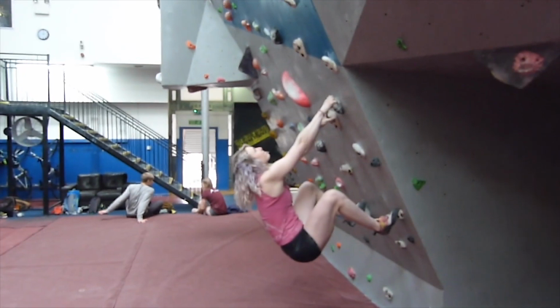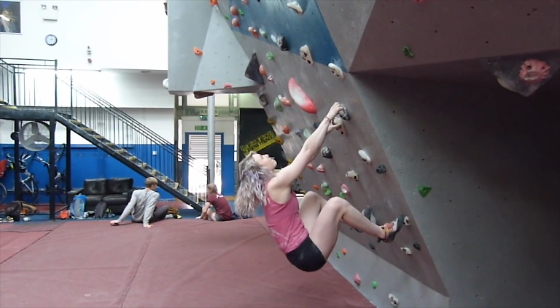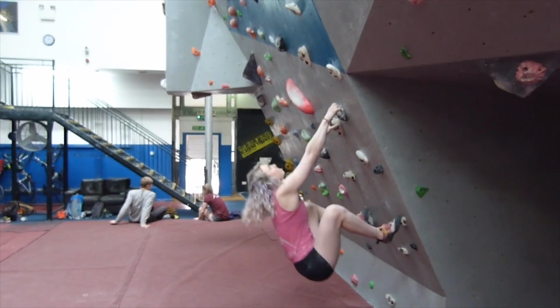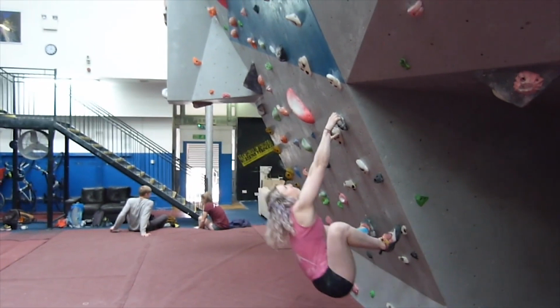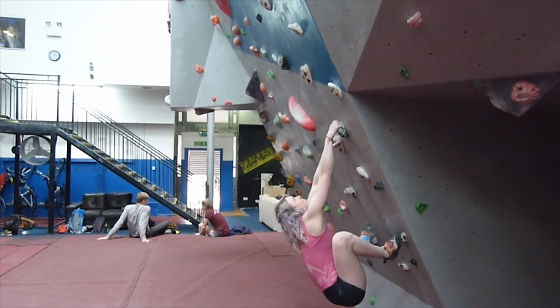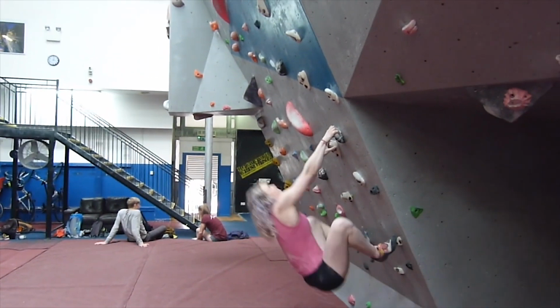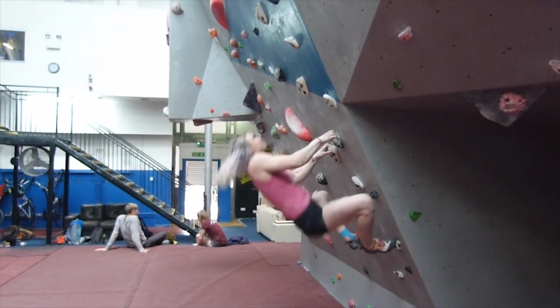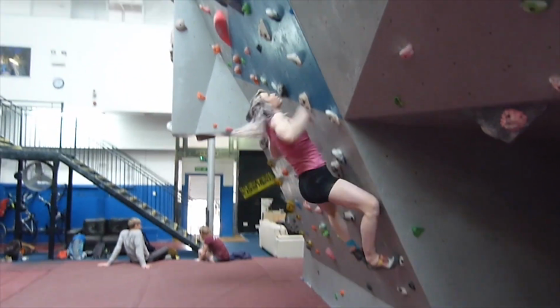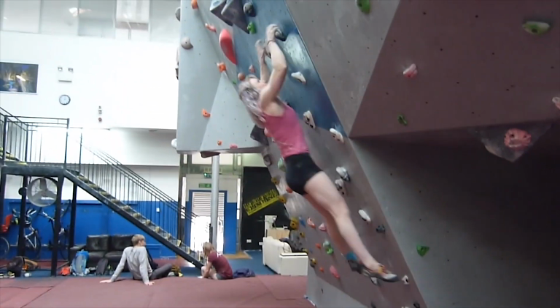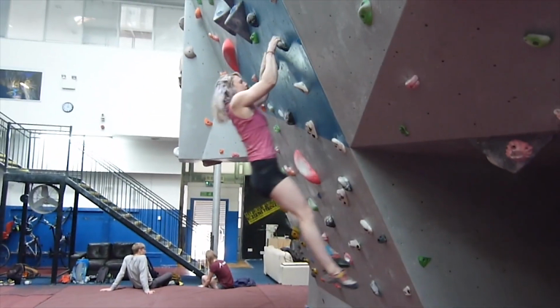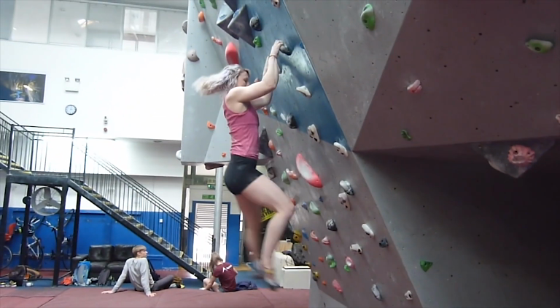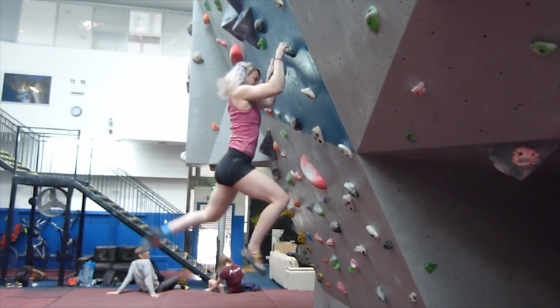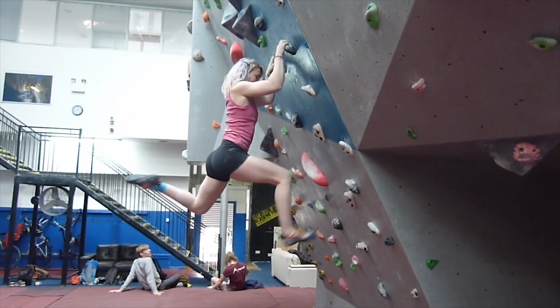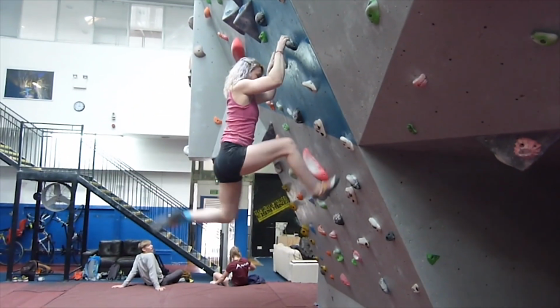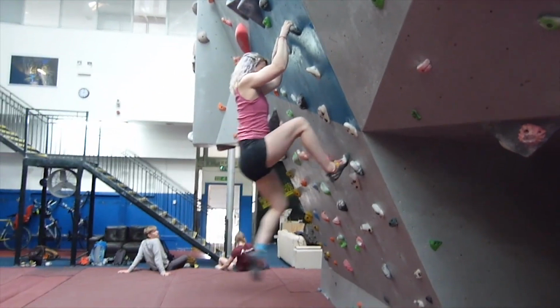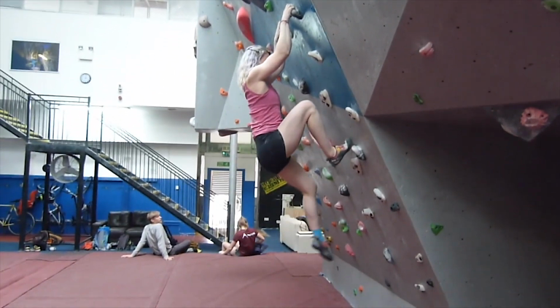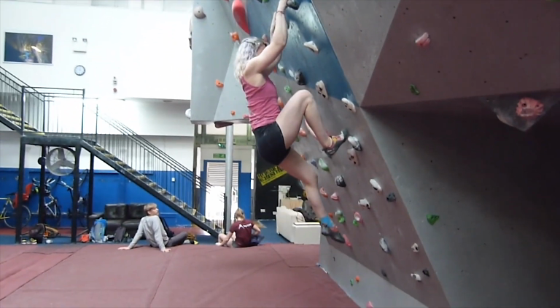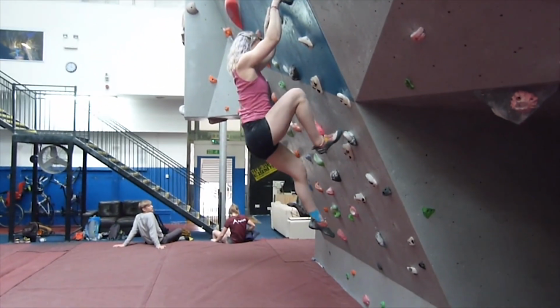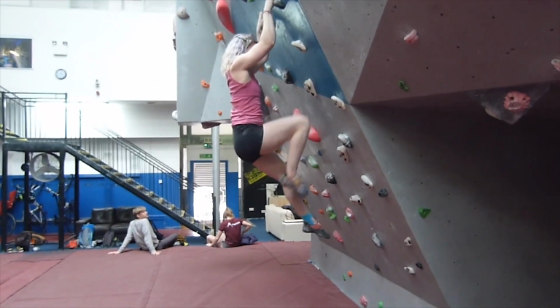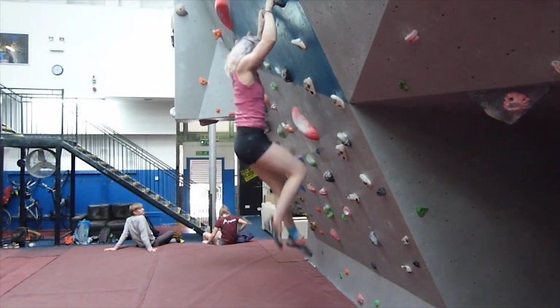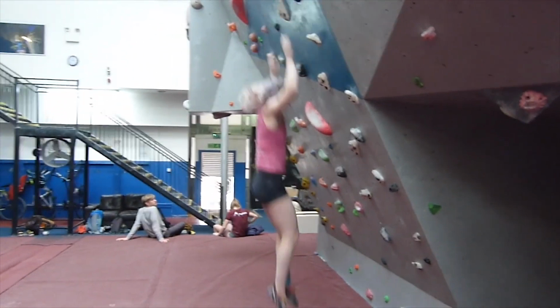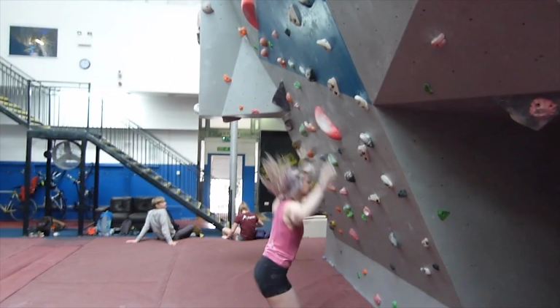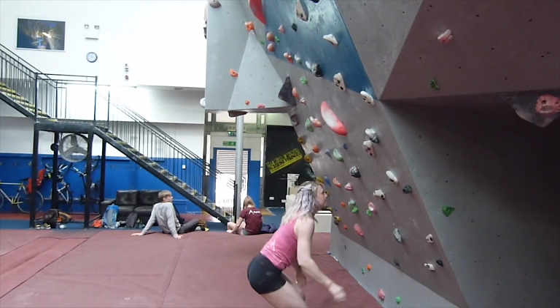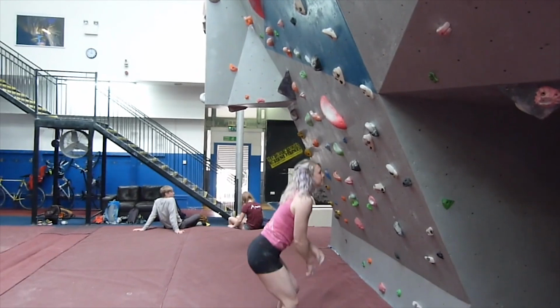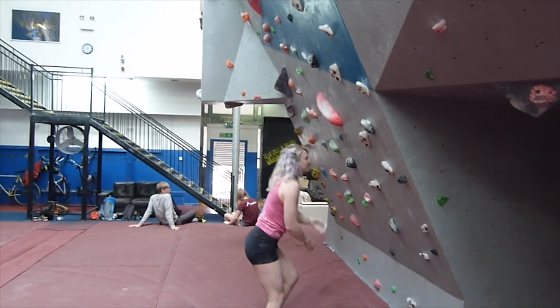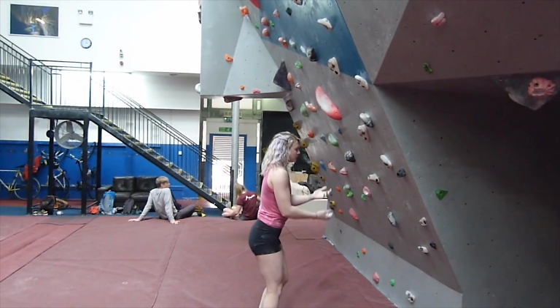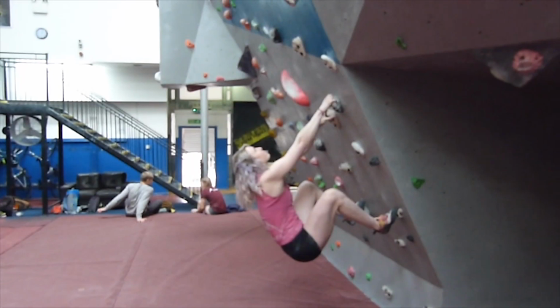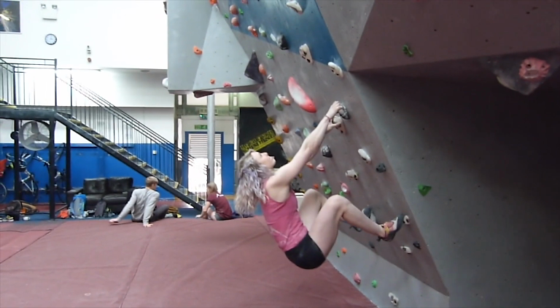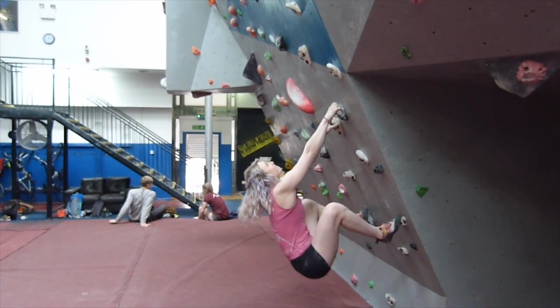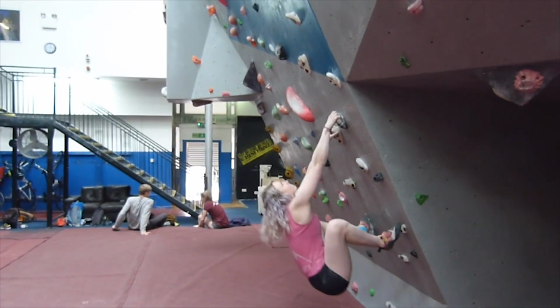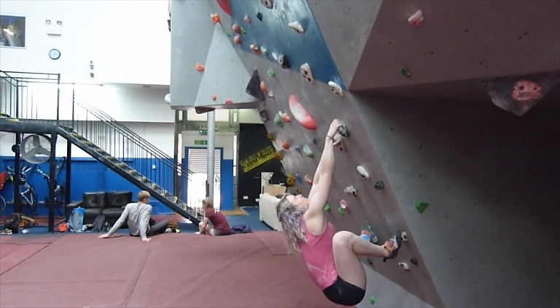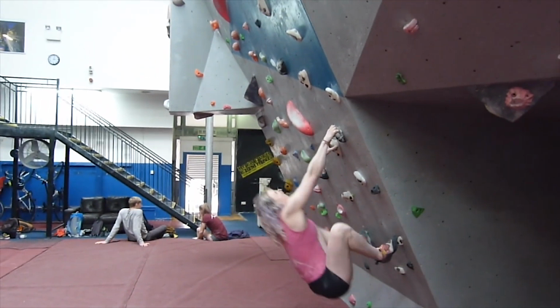This same idea works for dynos. My hips are nice and close to the wall, following the pattern of the wall, and that way I get the most height possible.